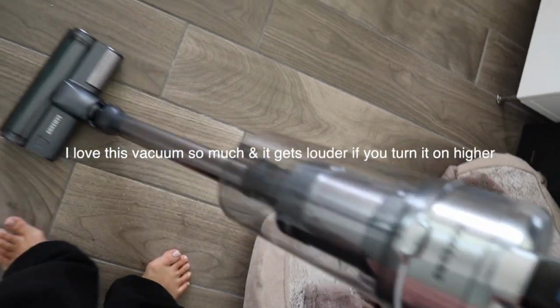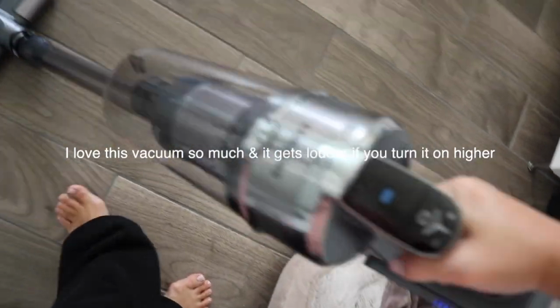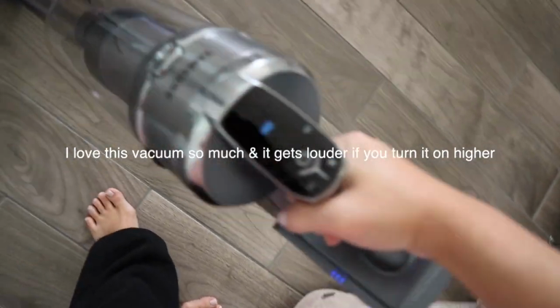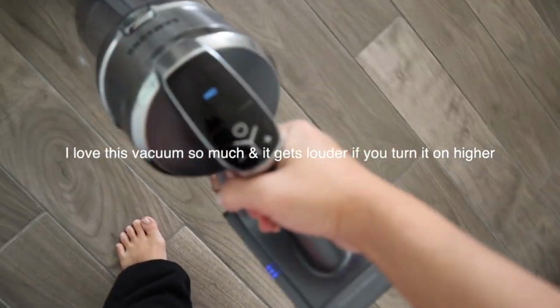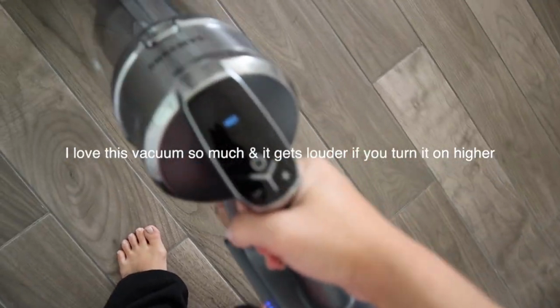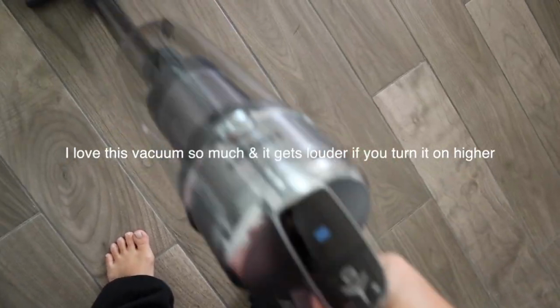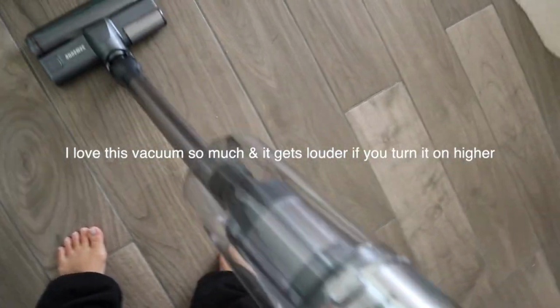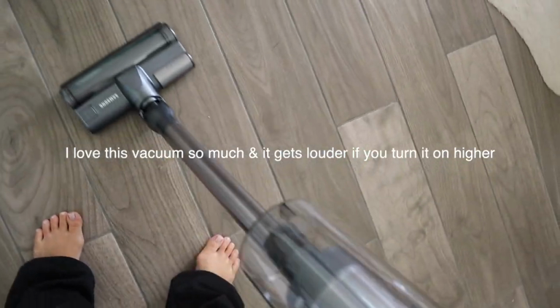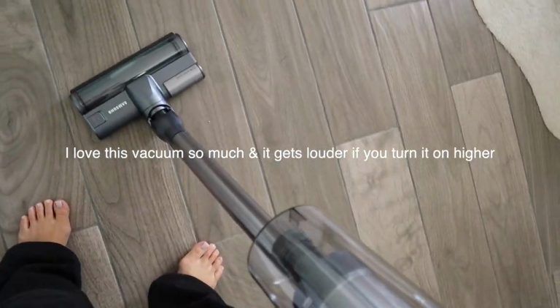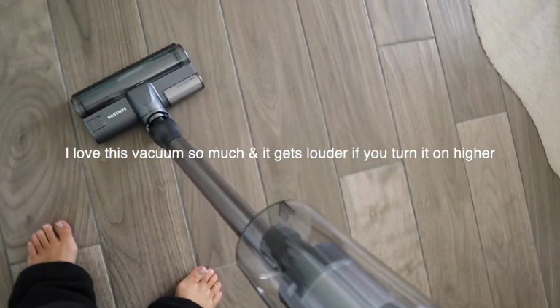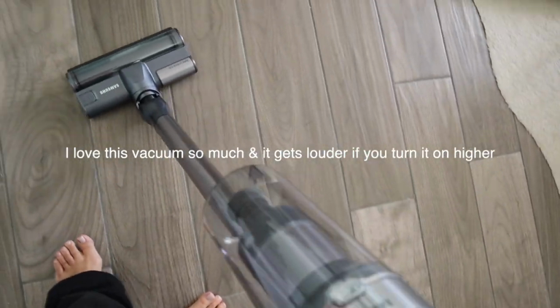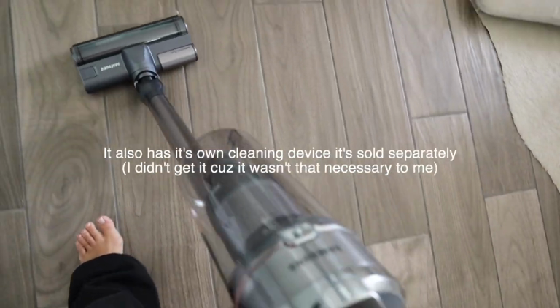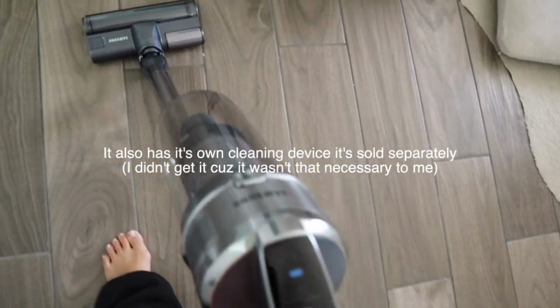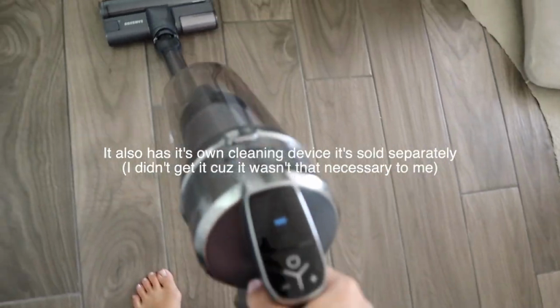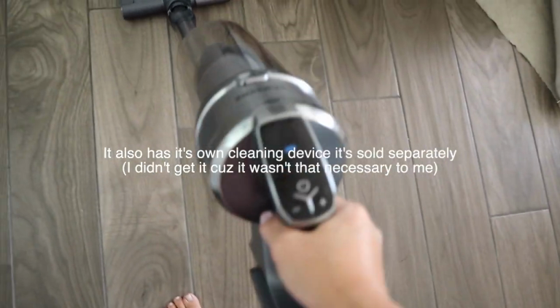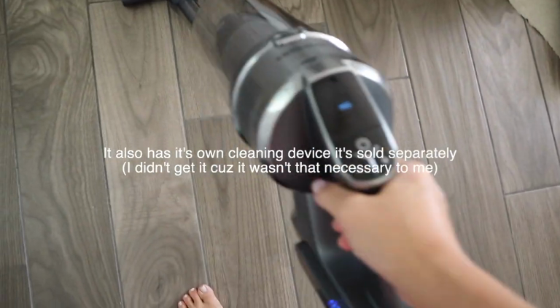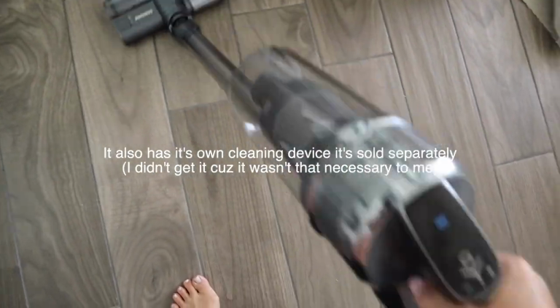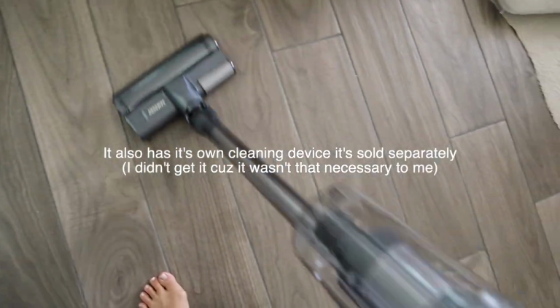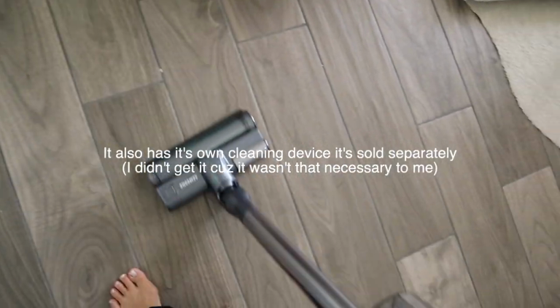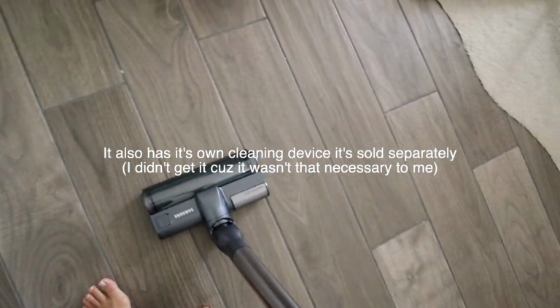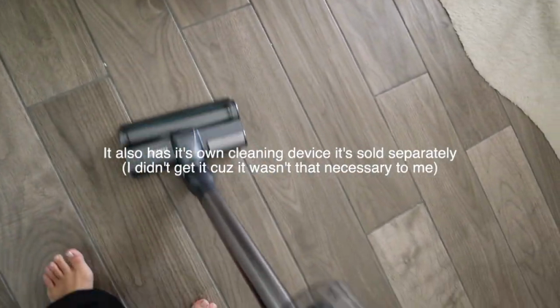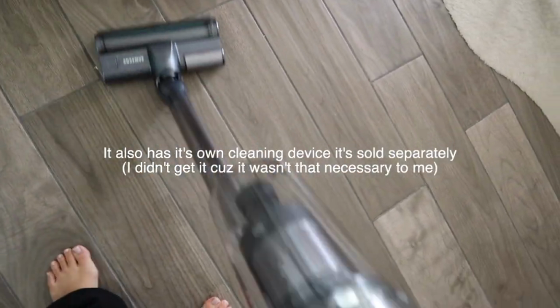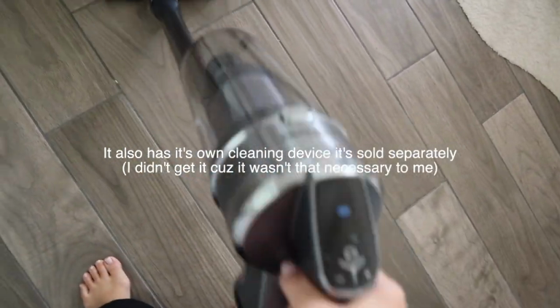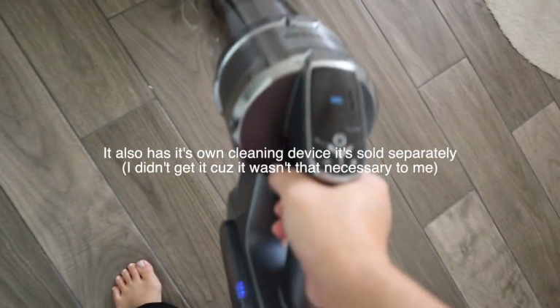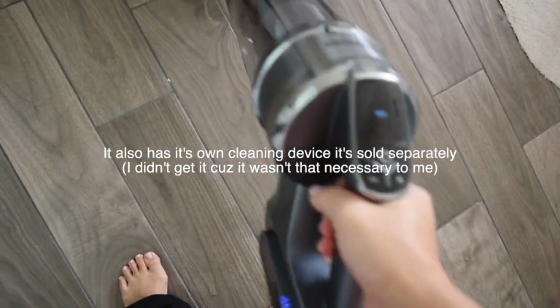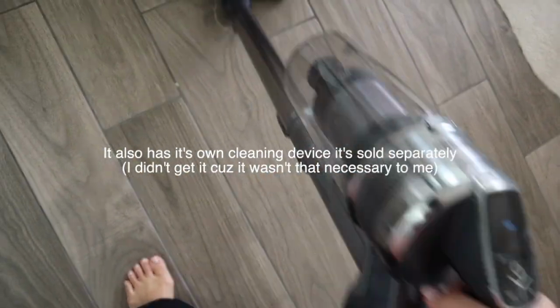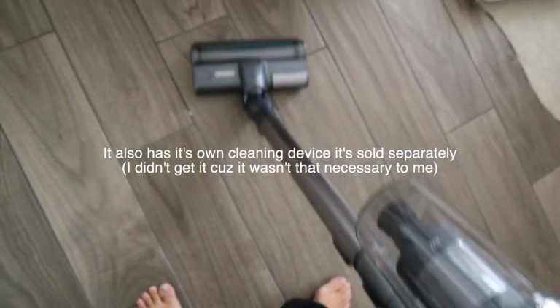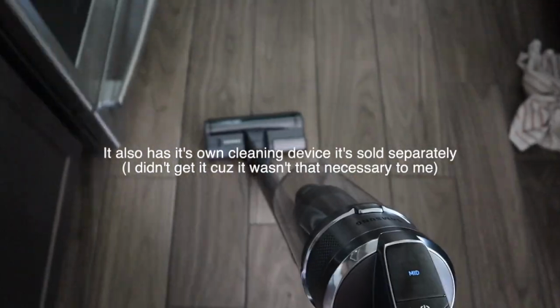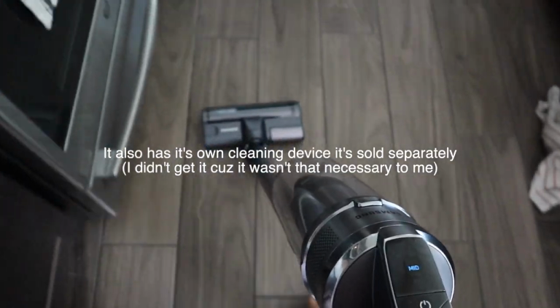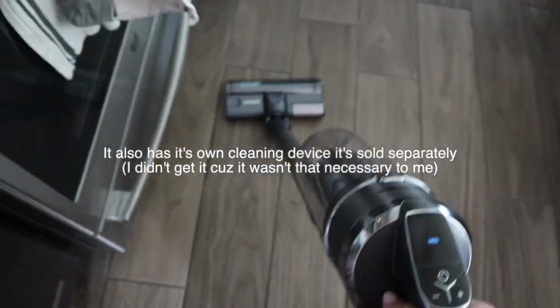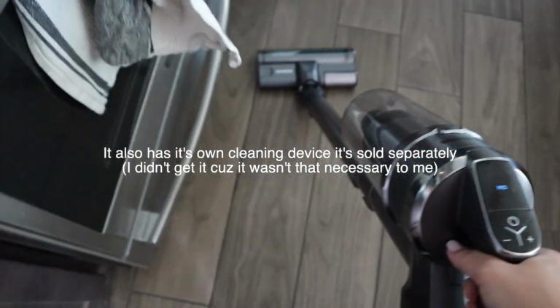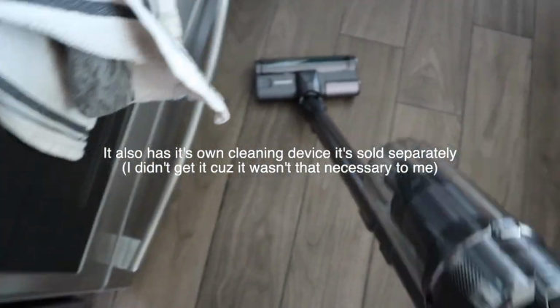Oh wow — wow, it's actually pretty quiet!